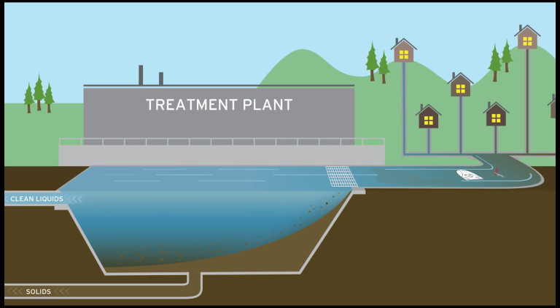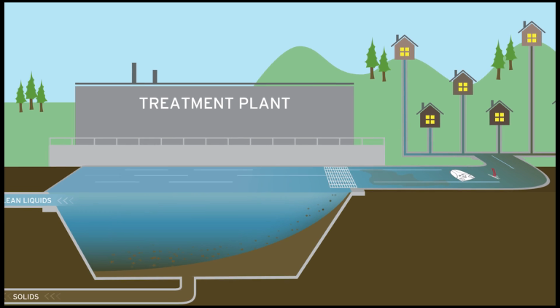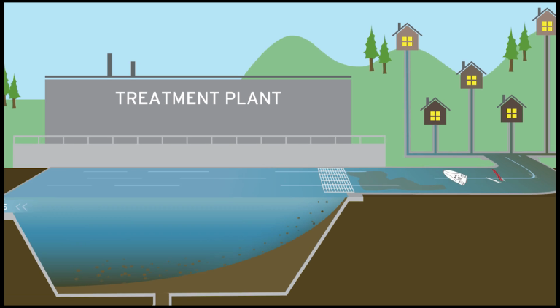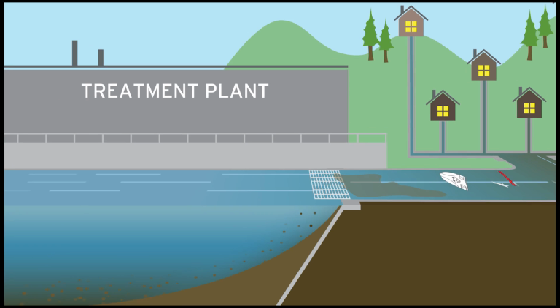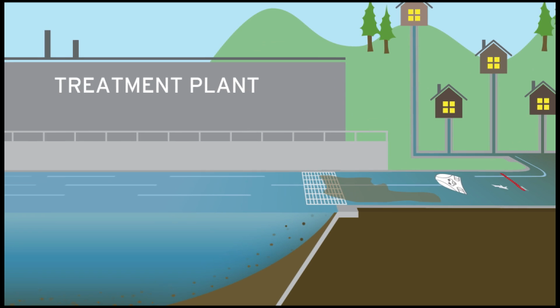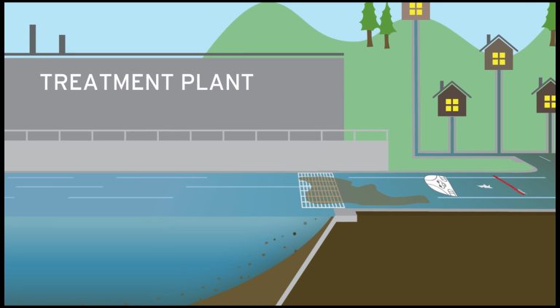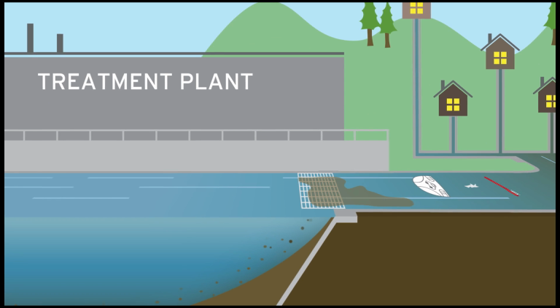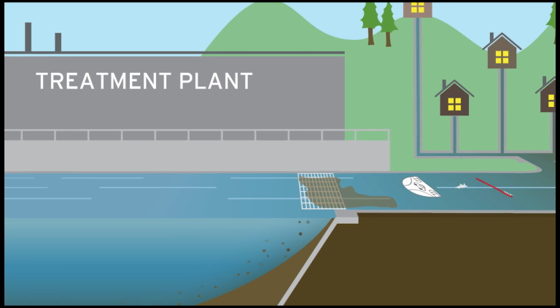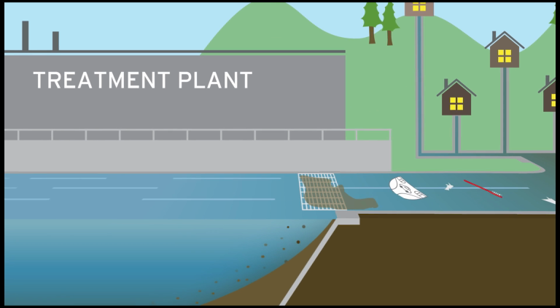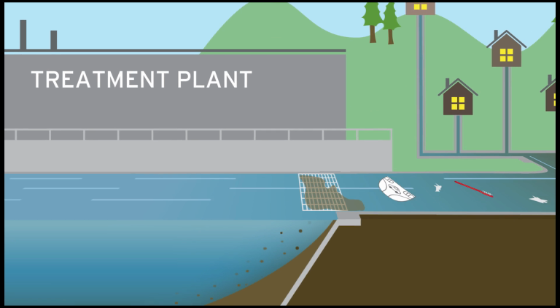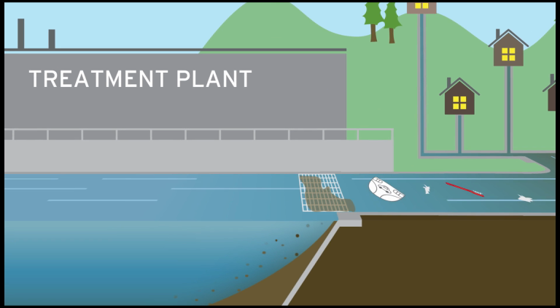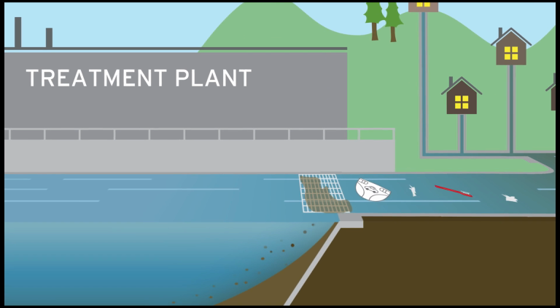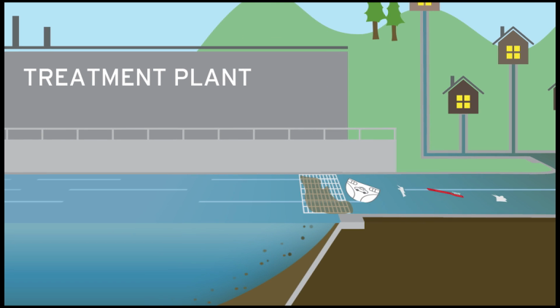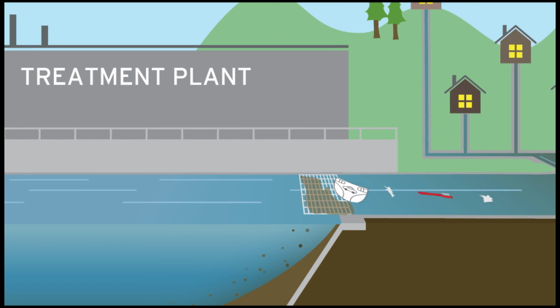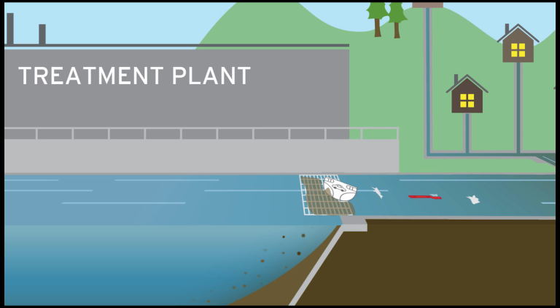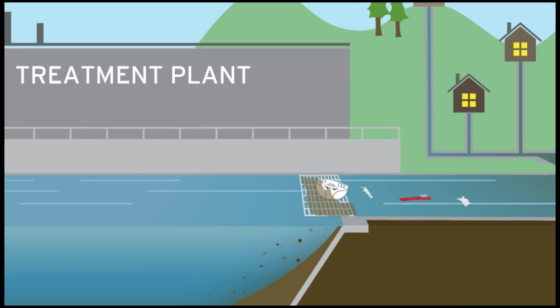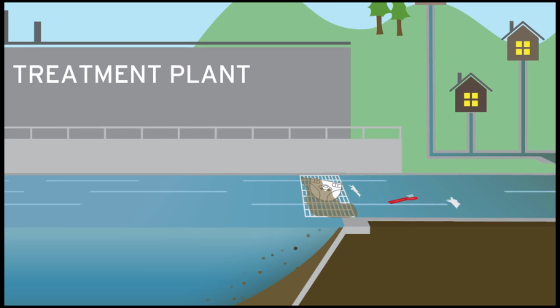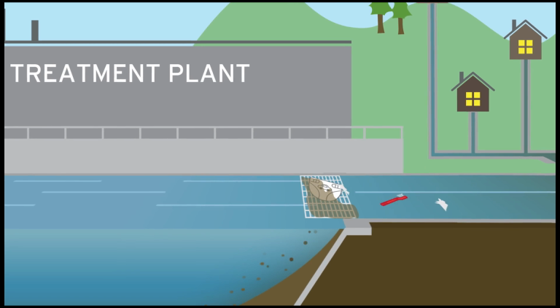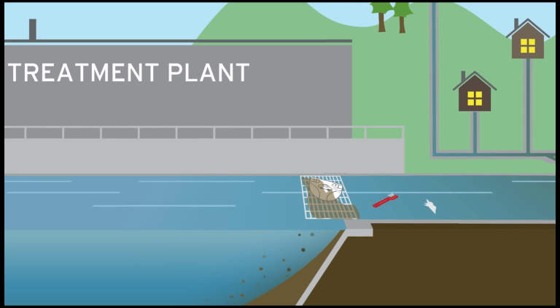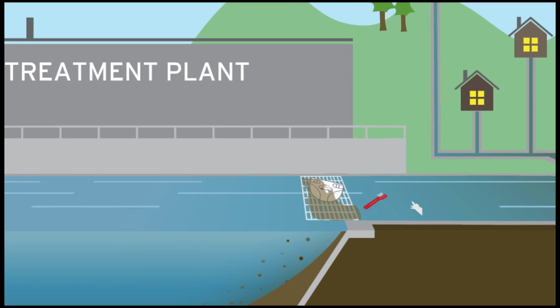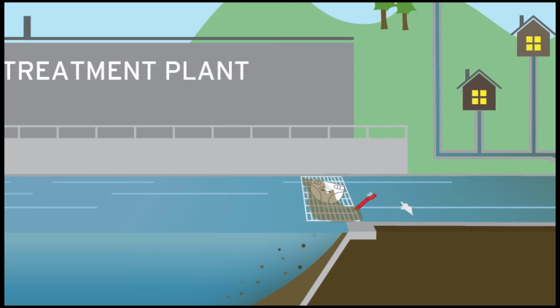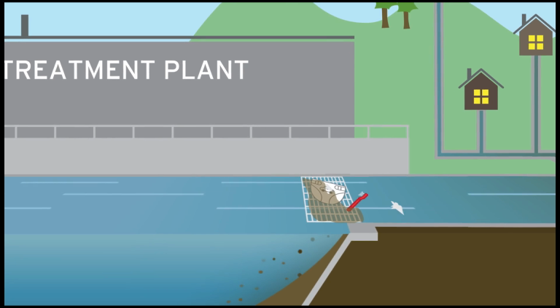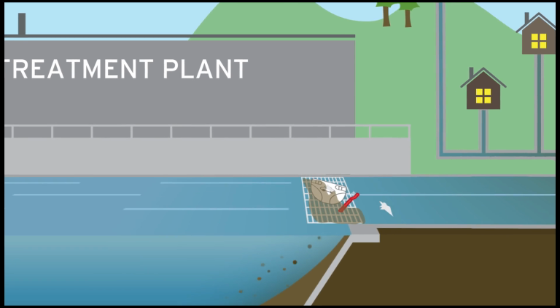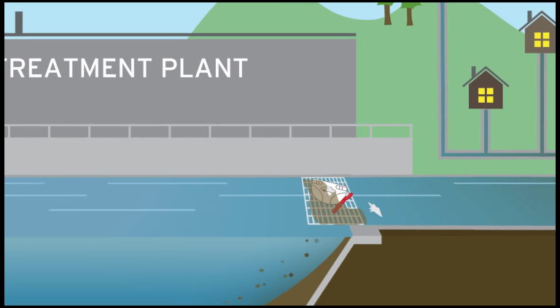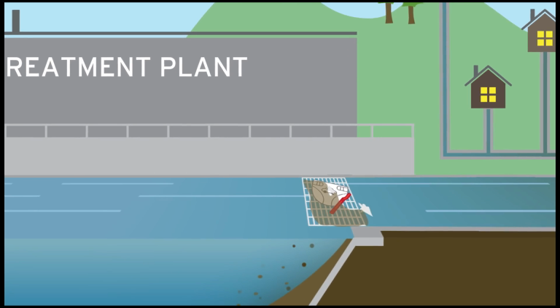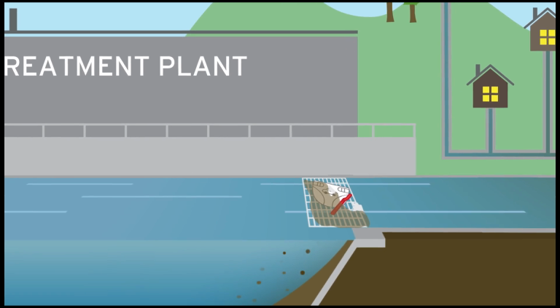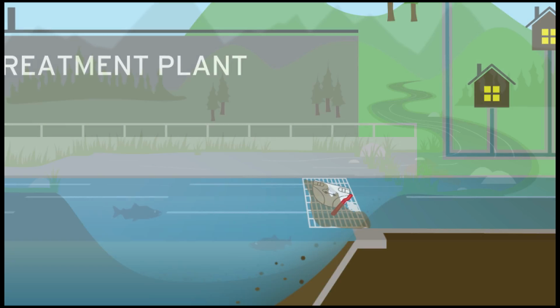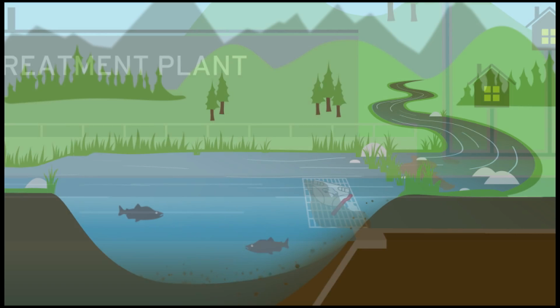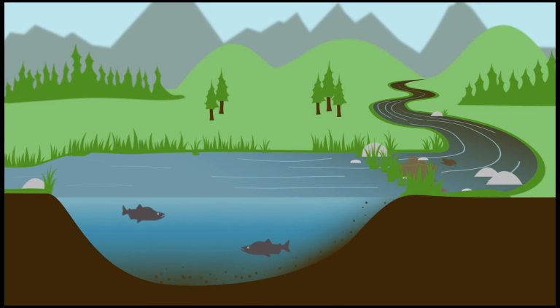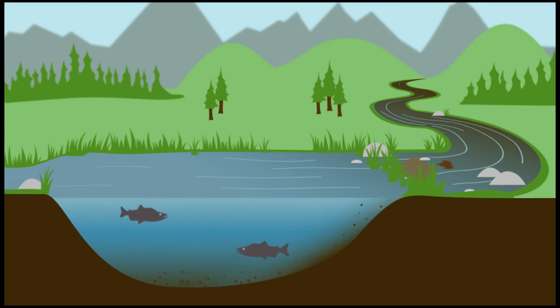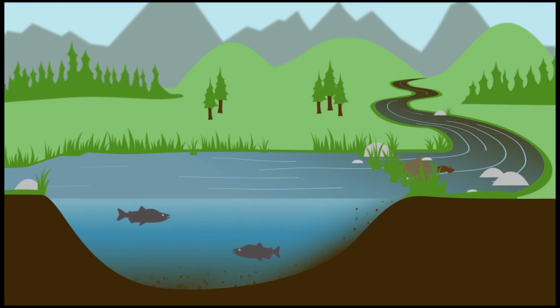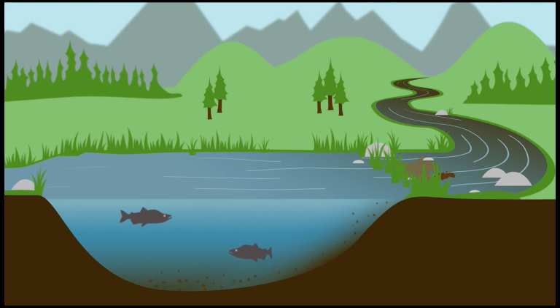Then the cleaning process begins, and gravity filters out the solids, sands, and solid pieces, just like in nature.